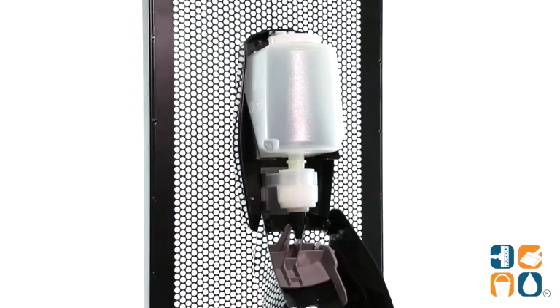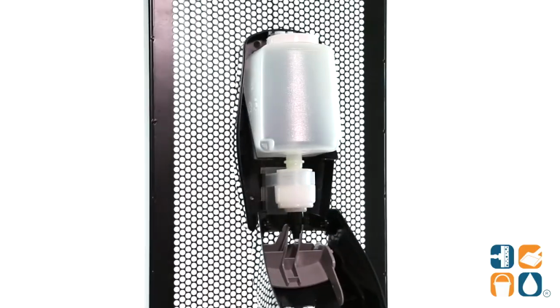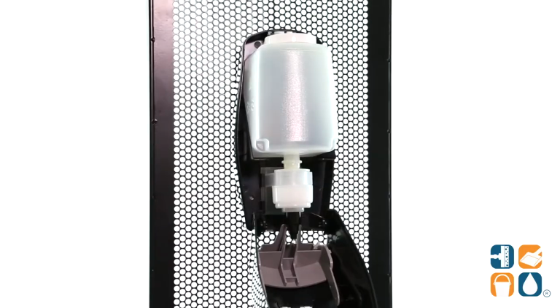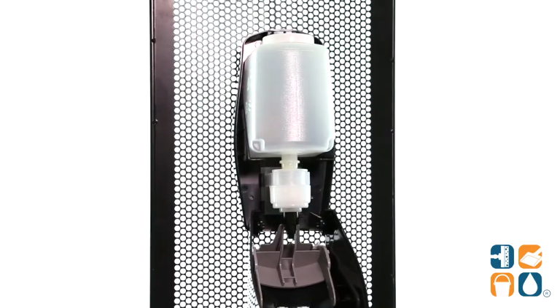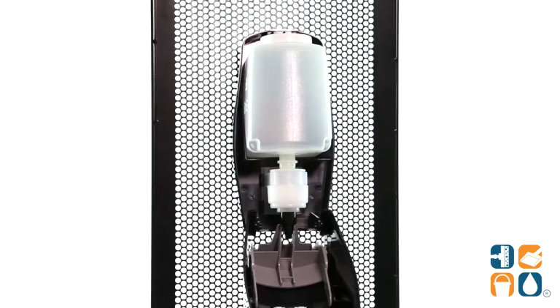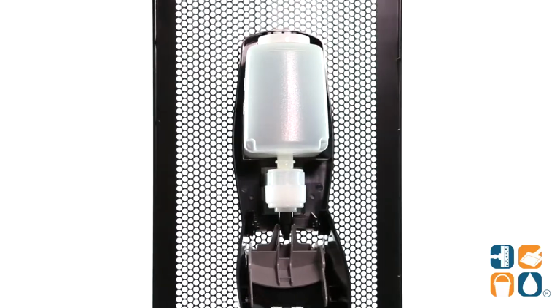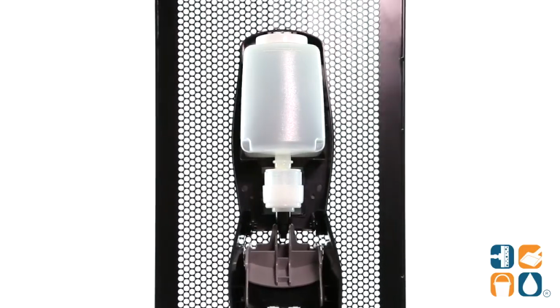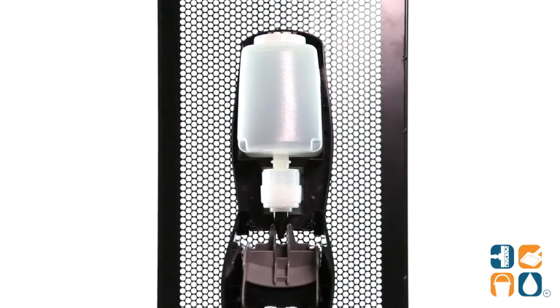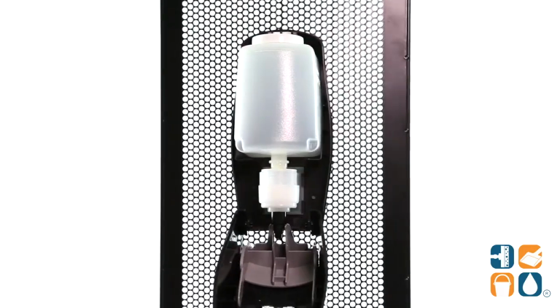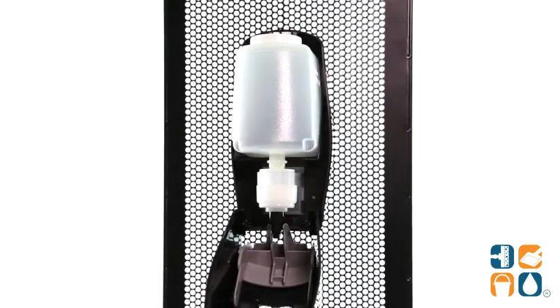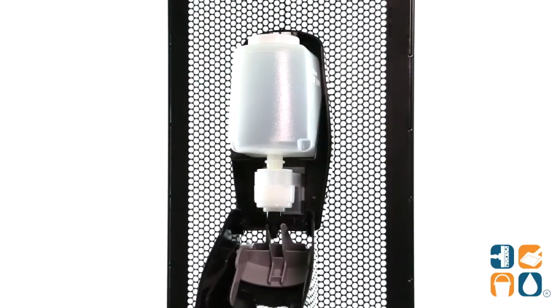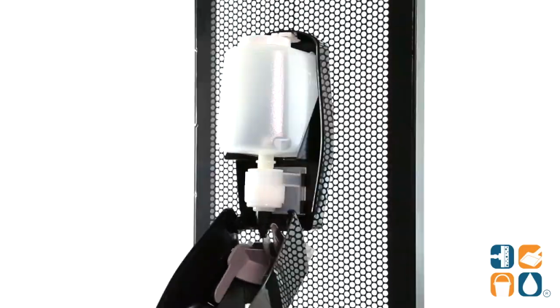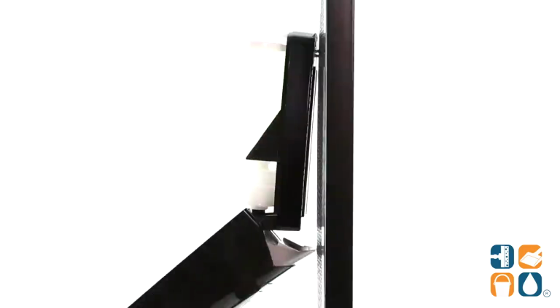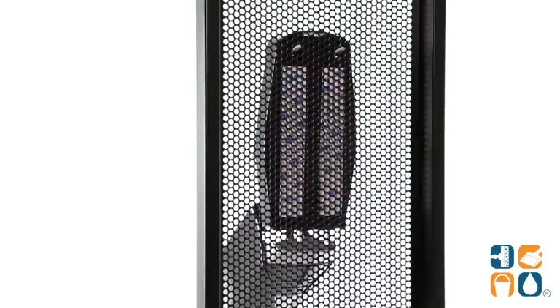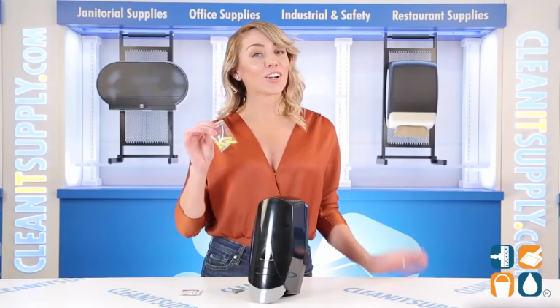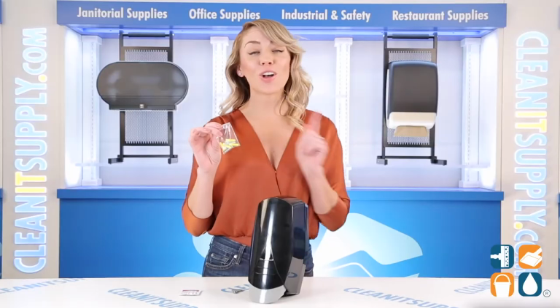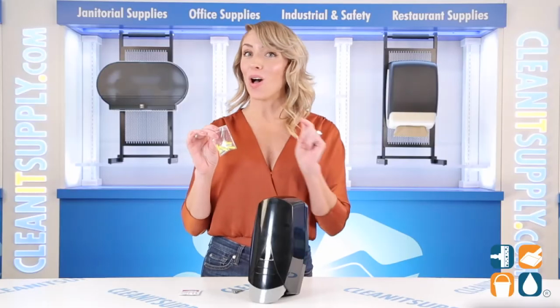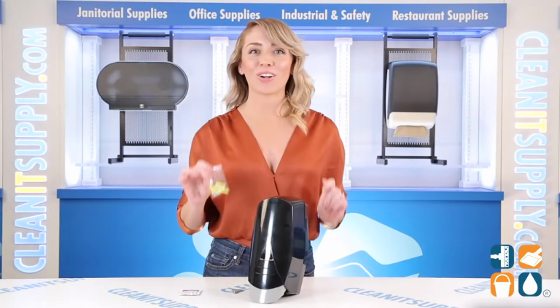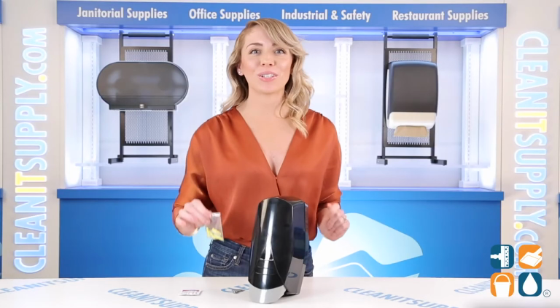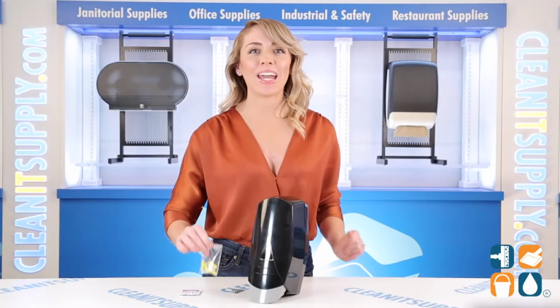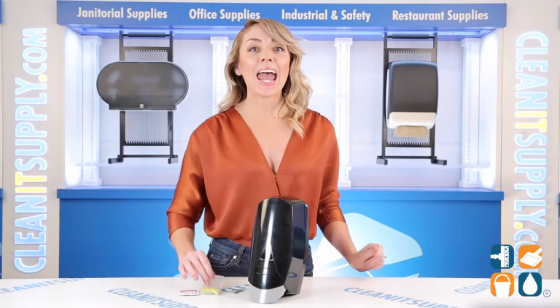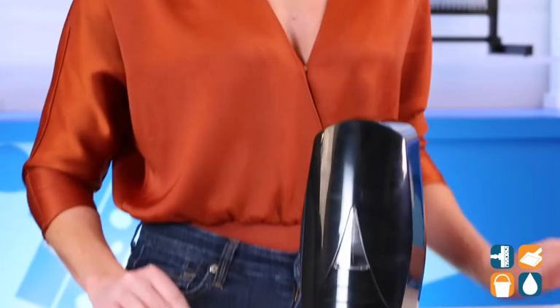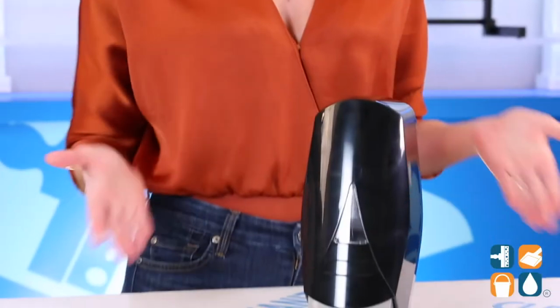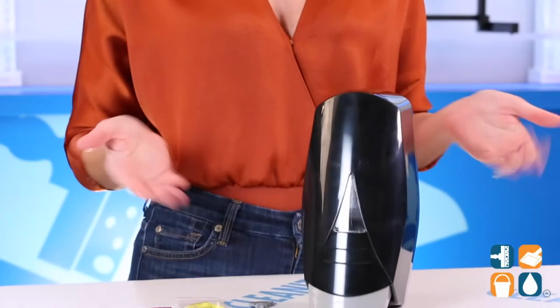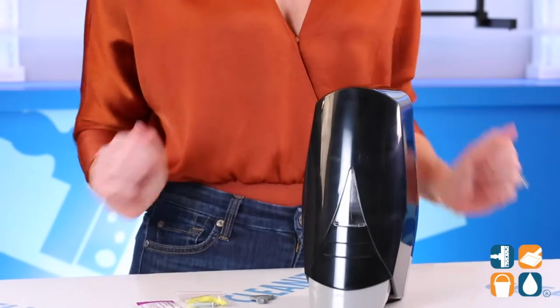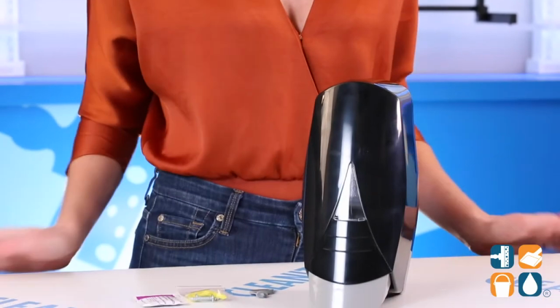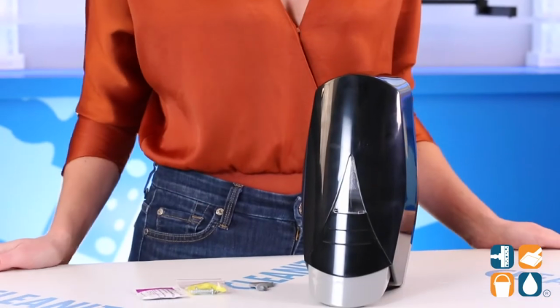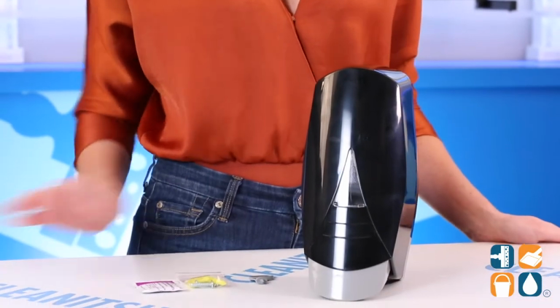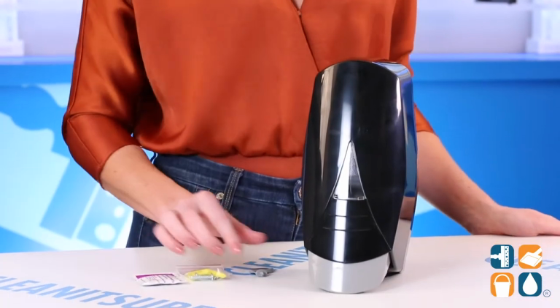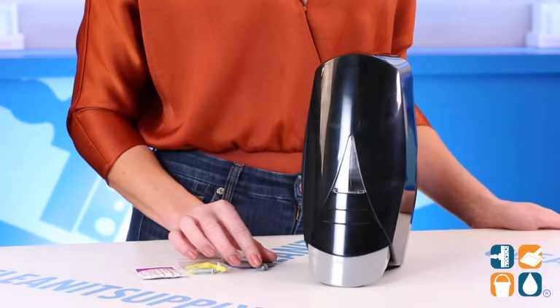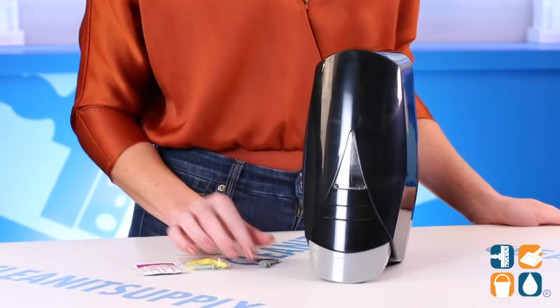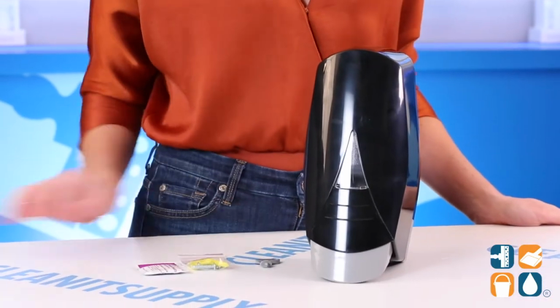This dispenser easily installs with mounting tape, screws, and anchors — all are included. And the unique locking mechanism and key prevent theft.